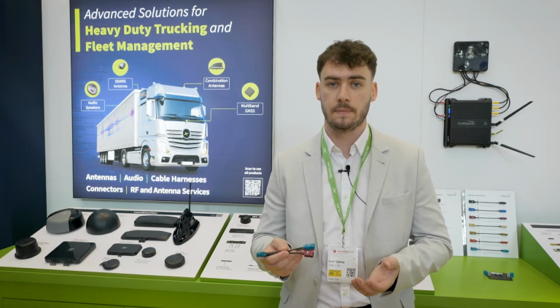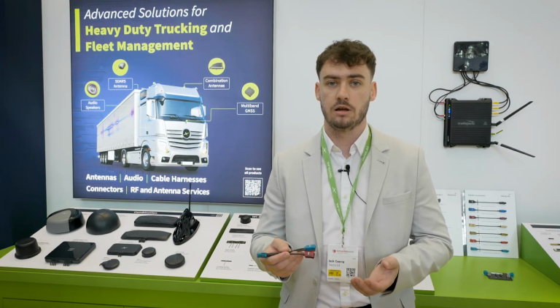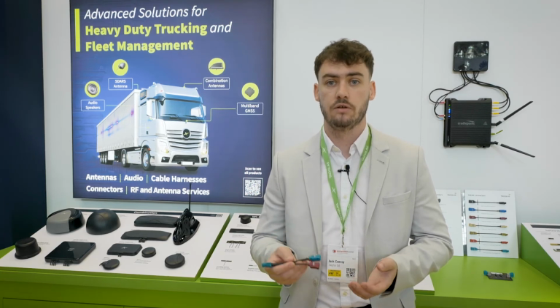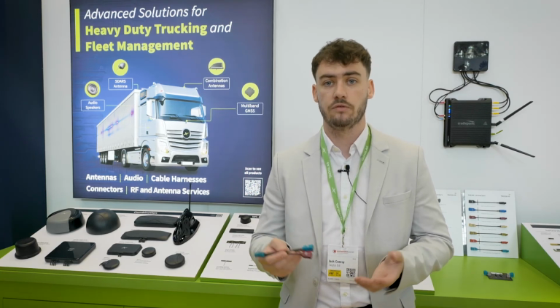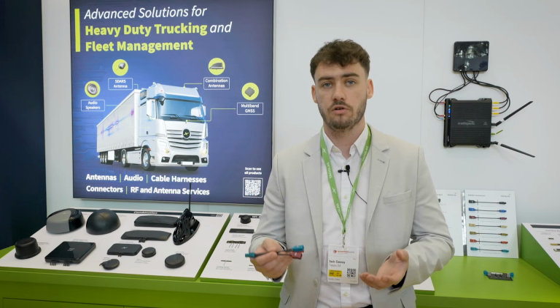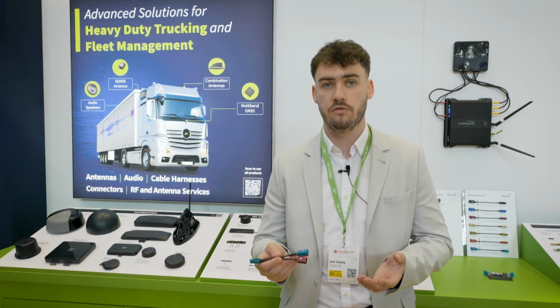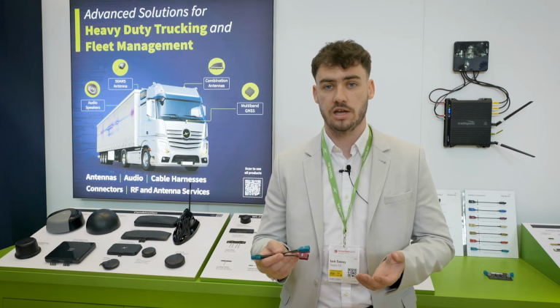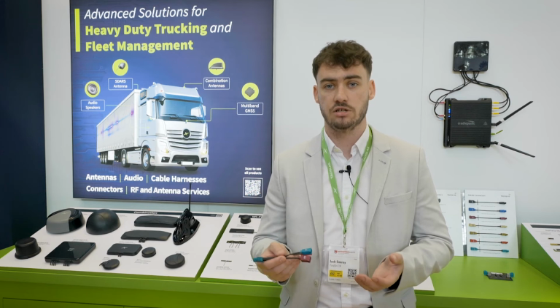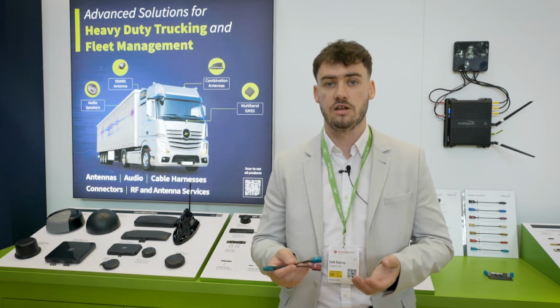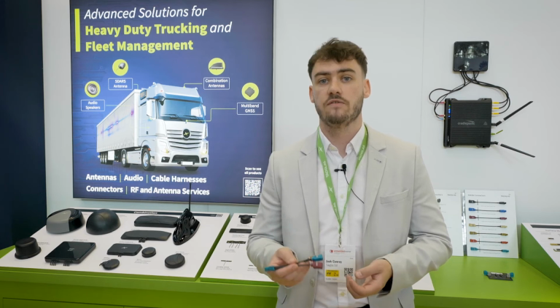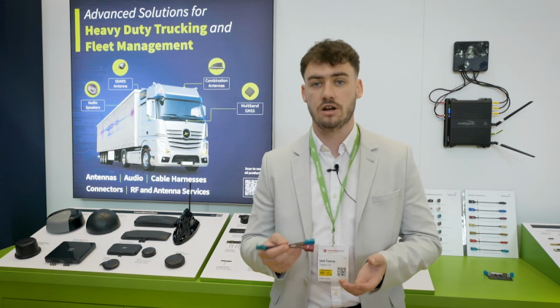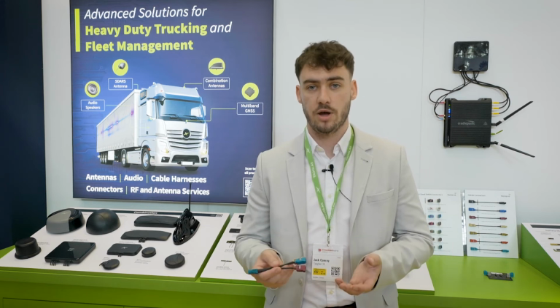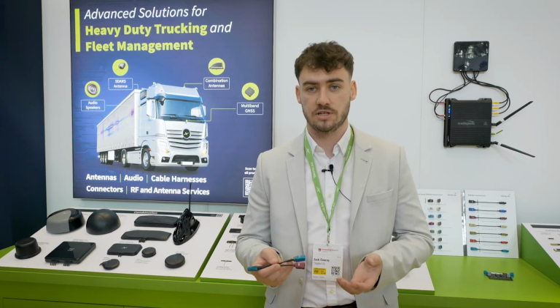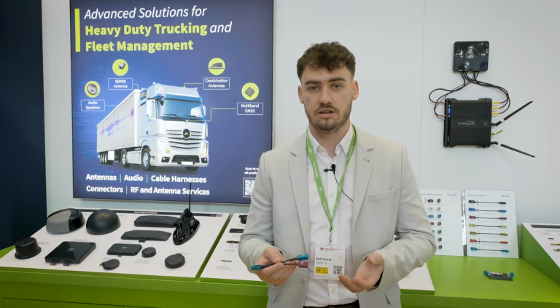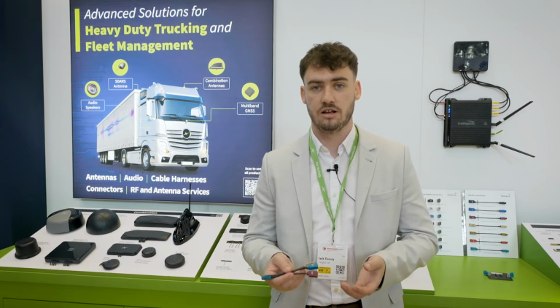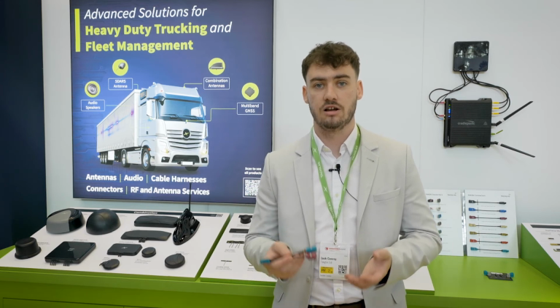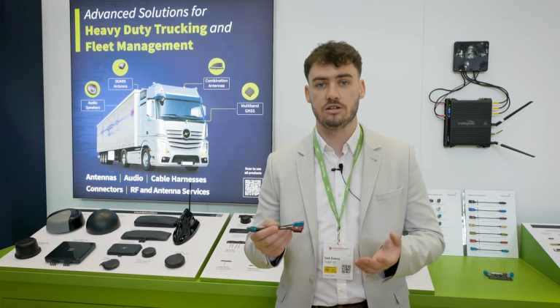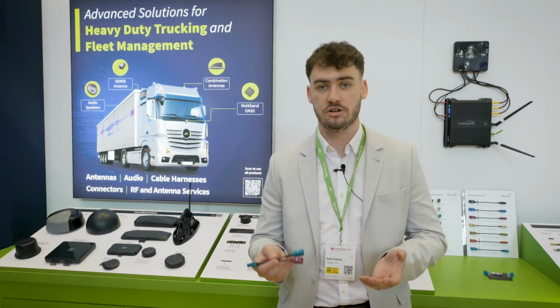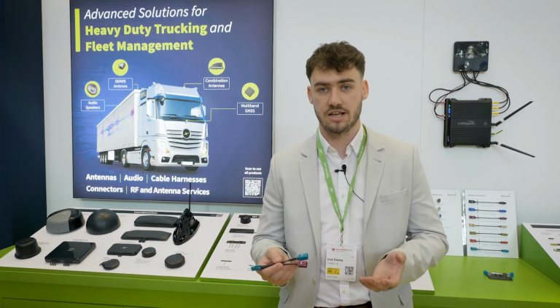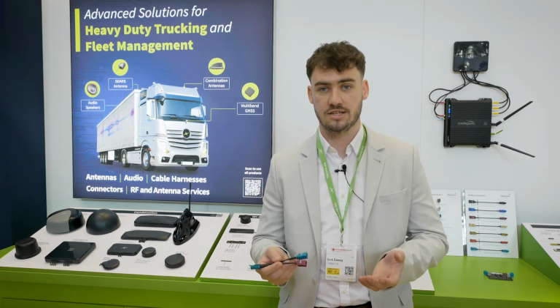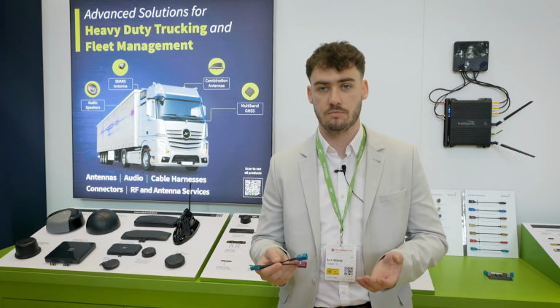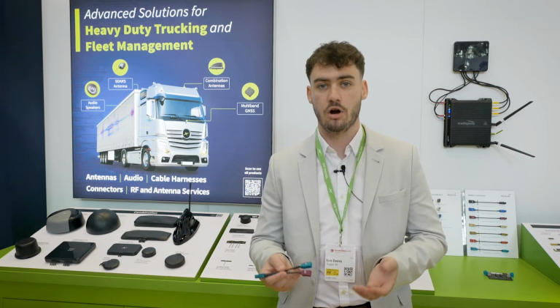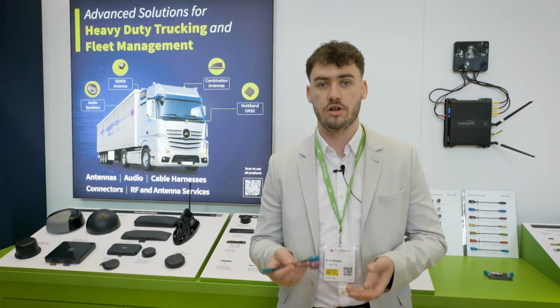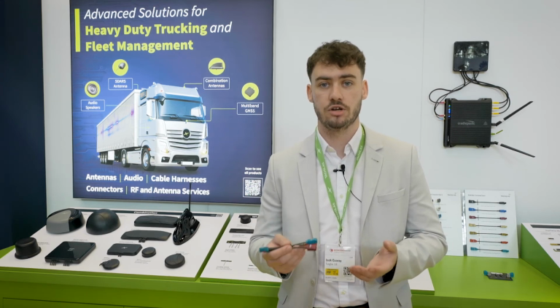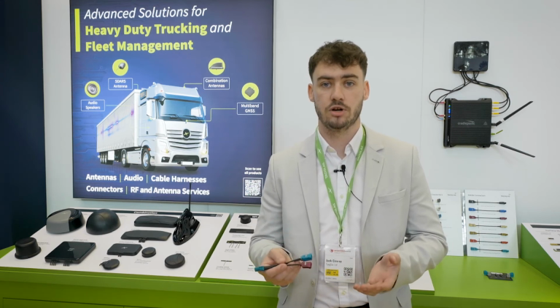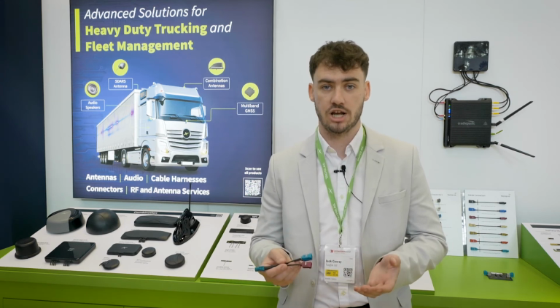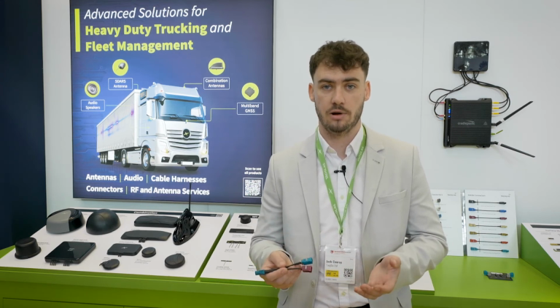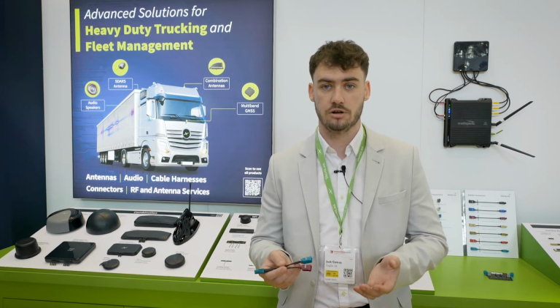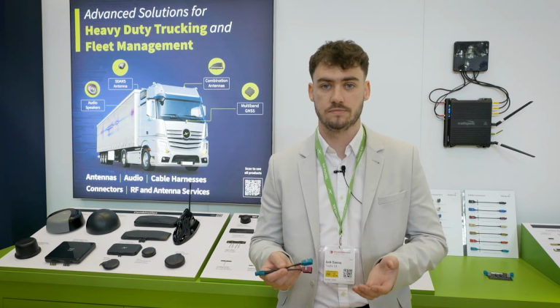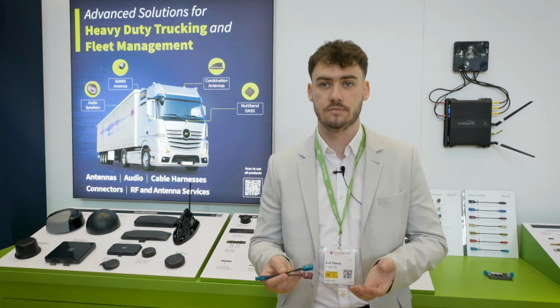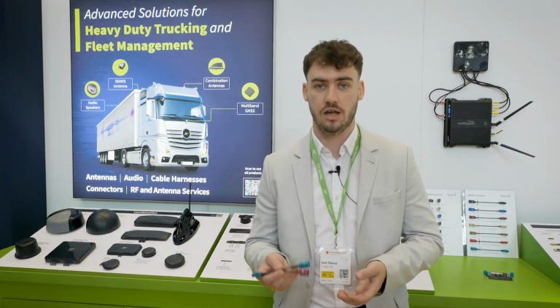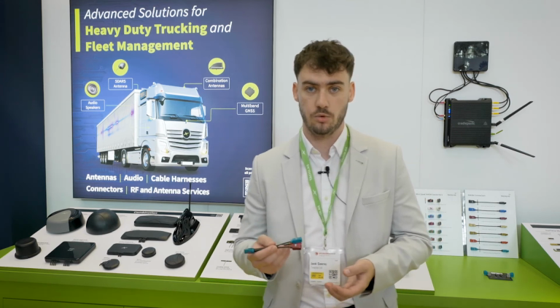For further information, visit our website, contact our sales team, or reach out to our channel partners. Thank you.